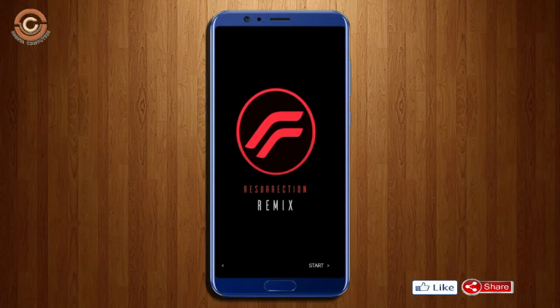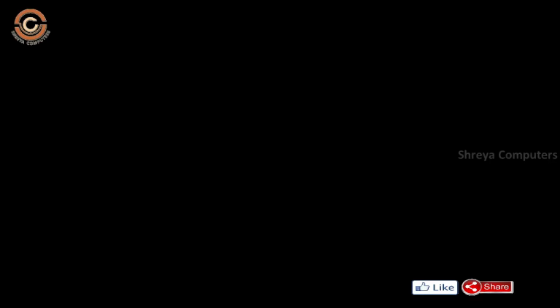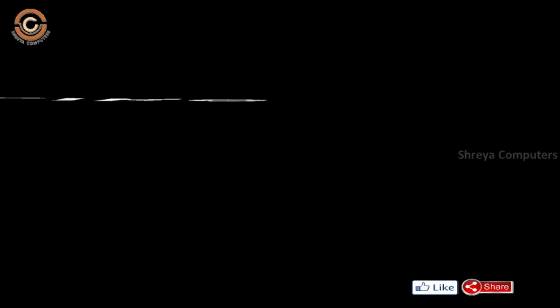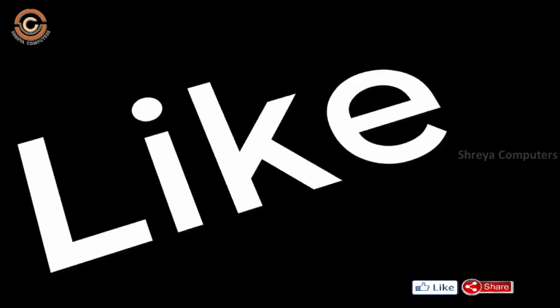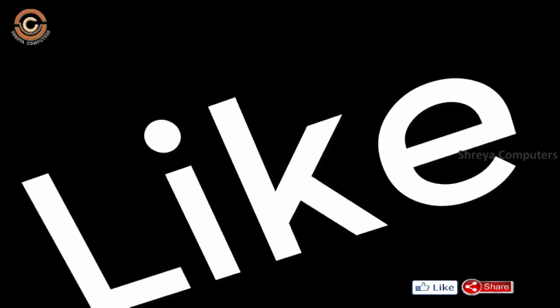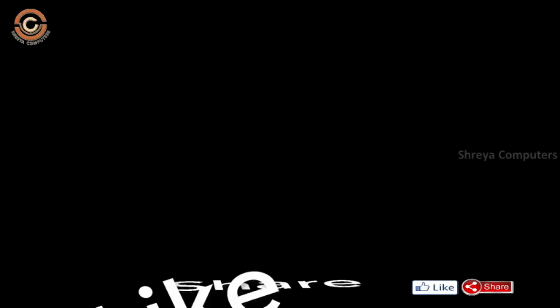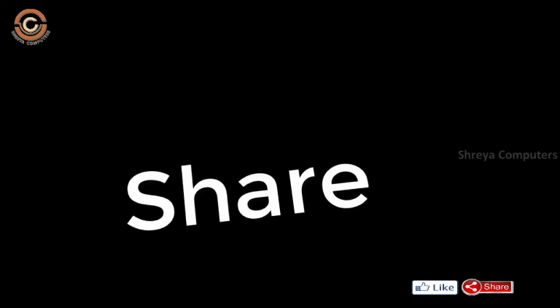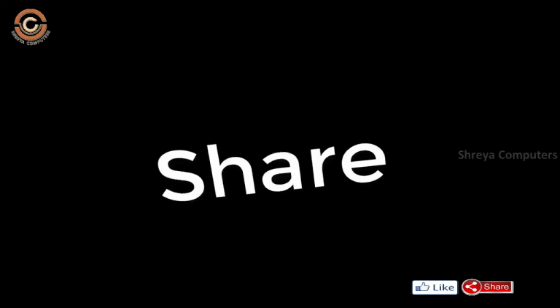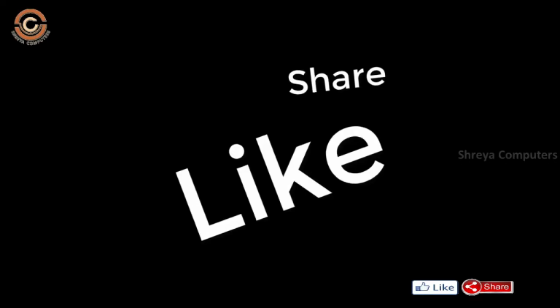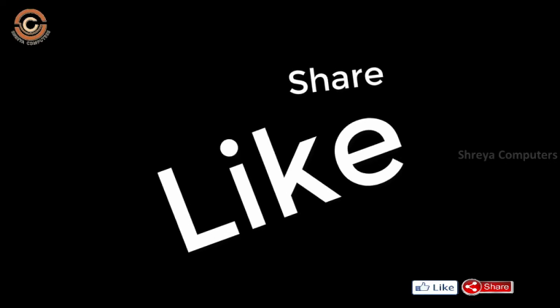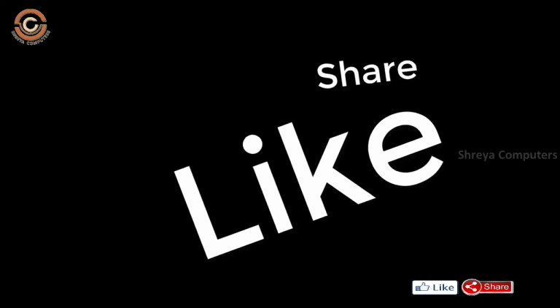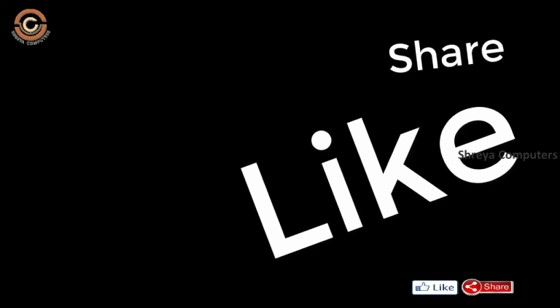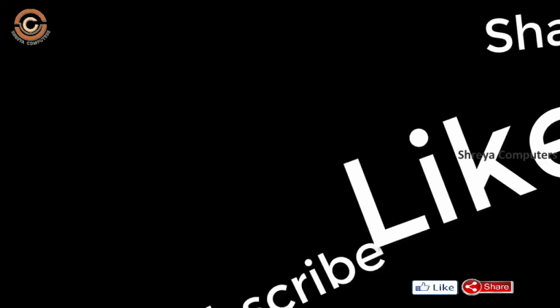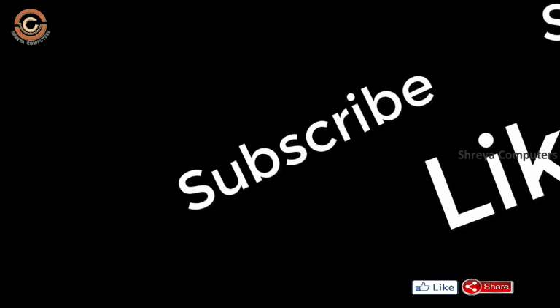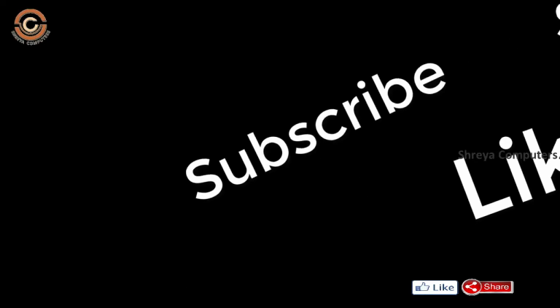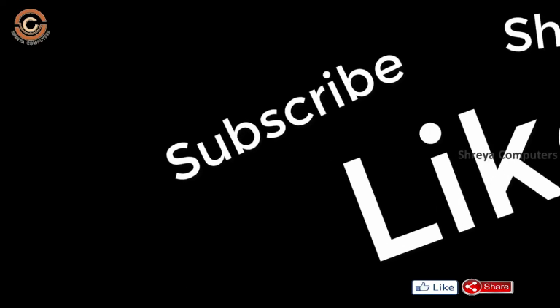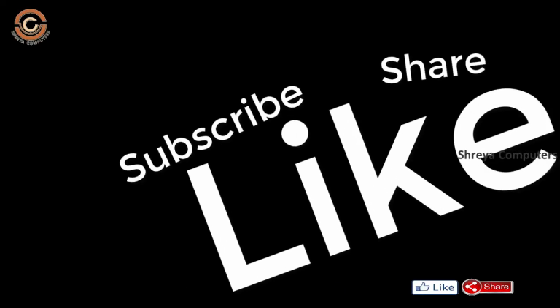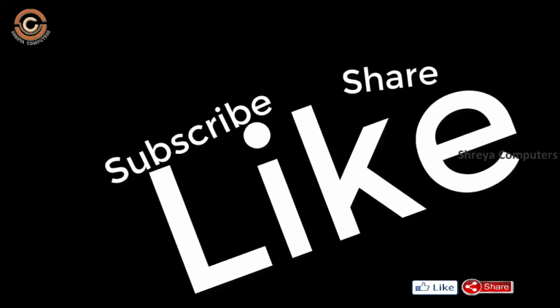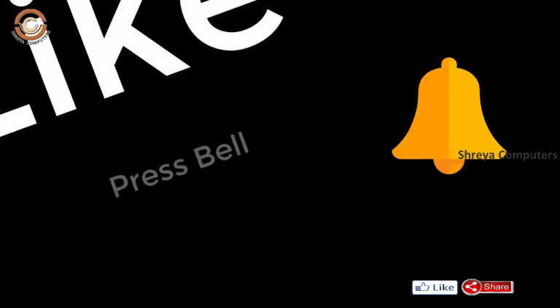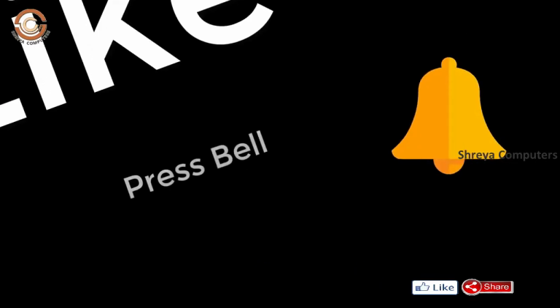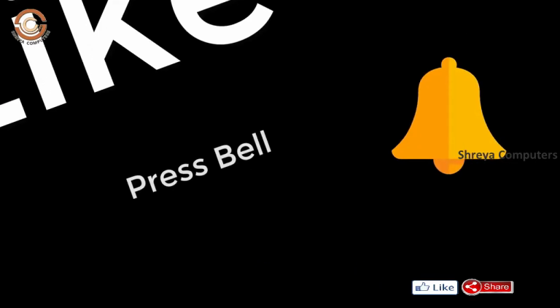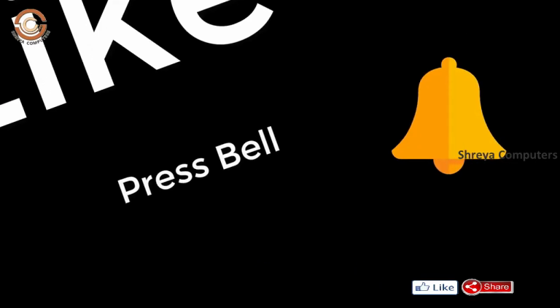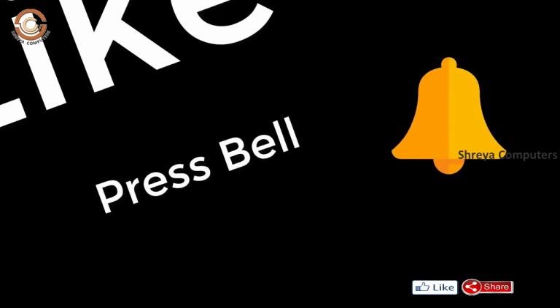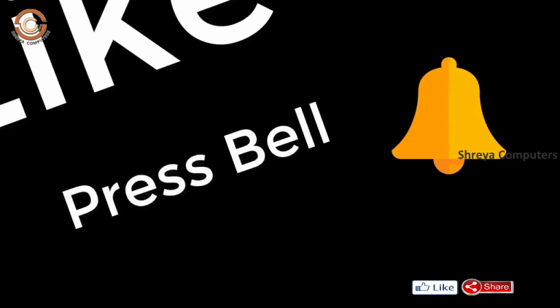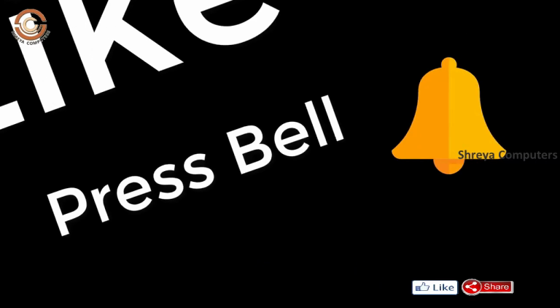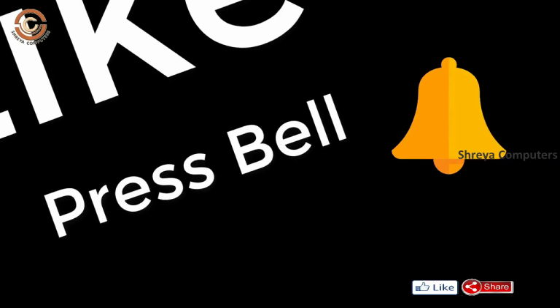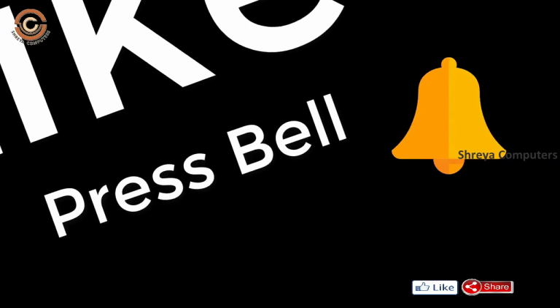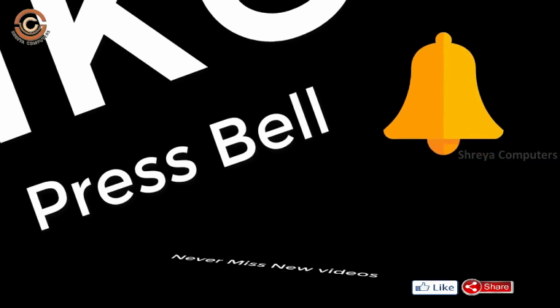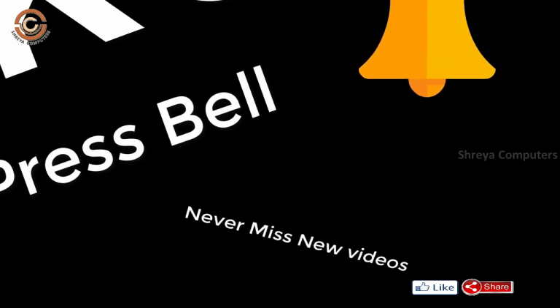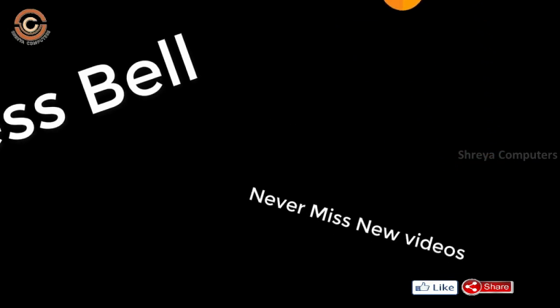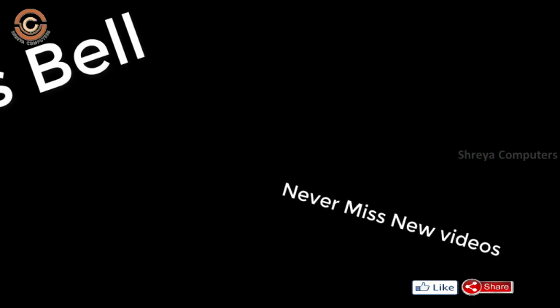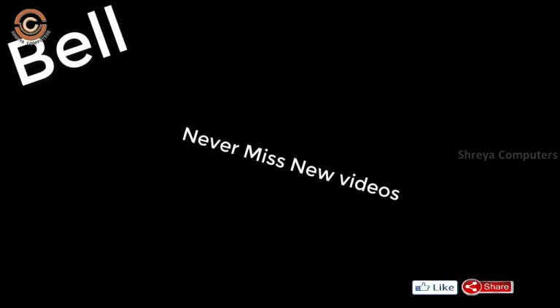If you liked this video, don't forget to like and share. Don't forget to subscribe and click the bell icon so you don't miss new videos.